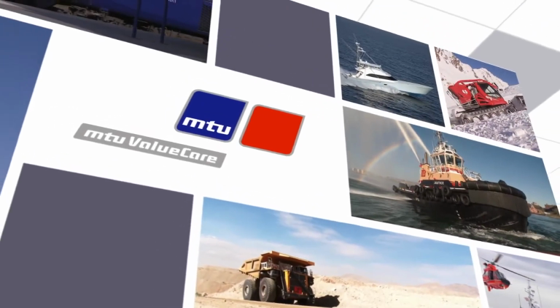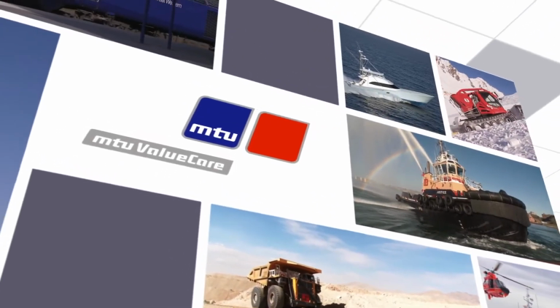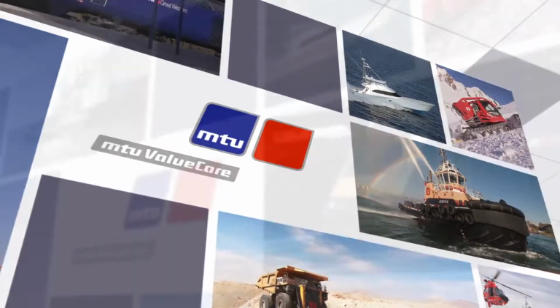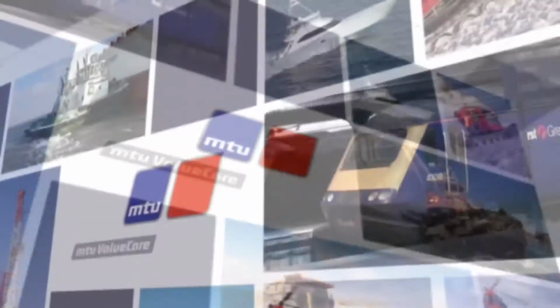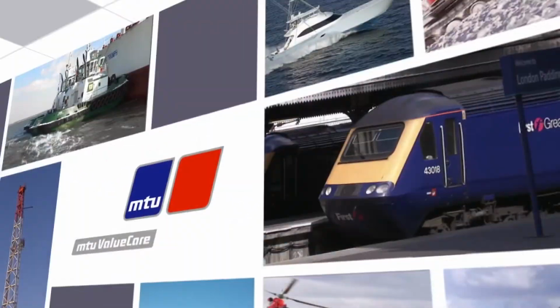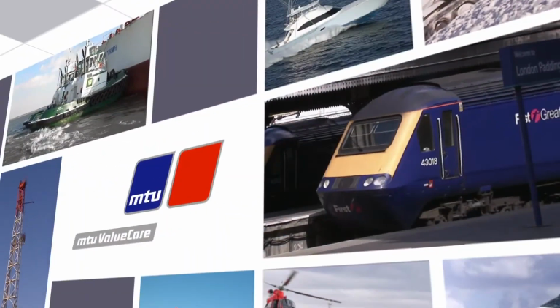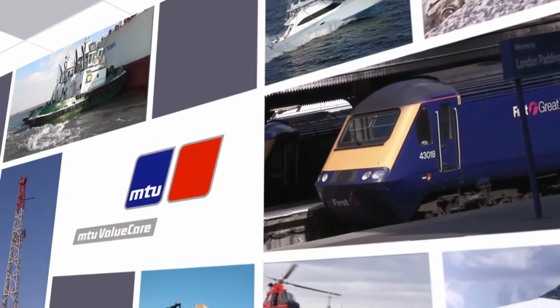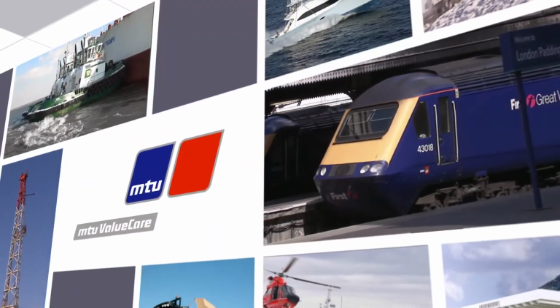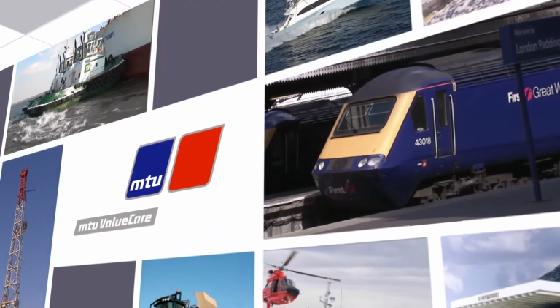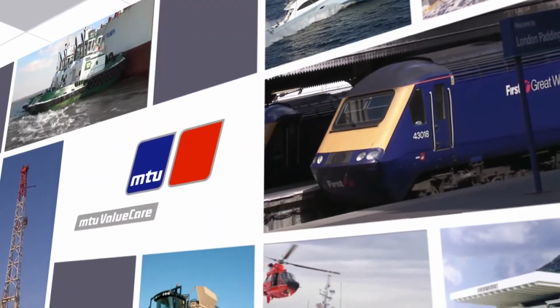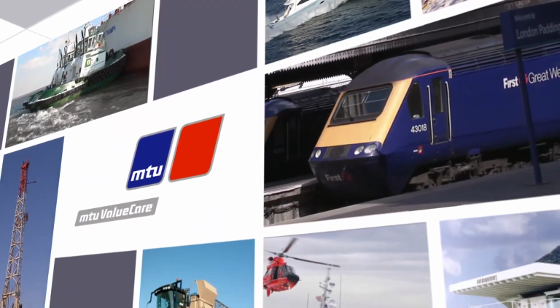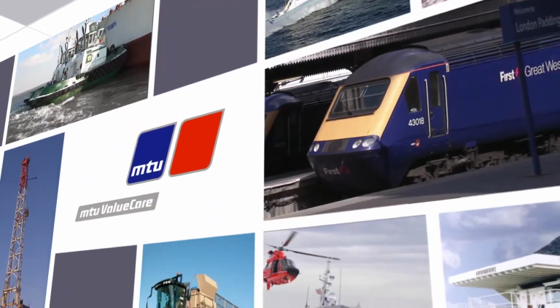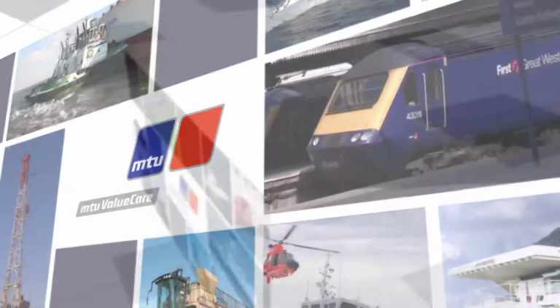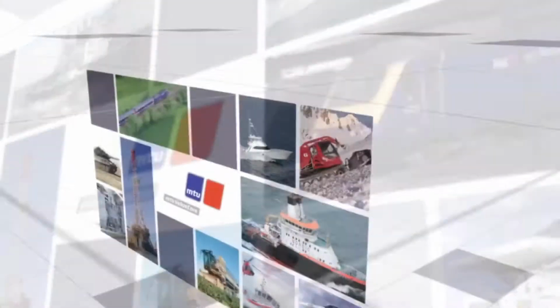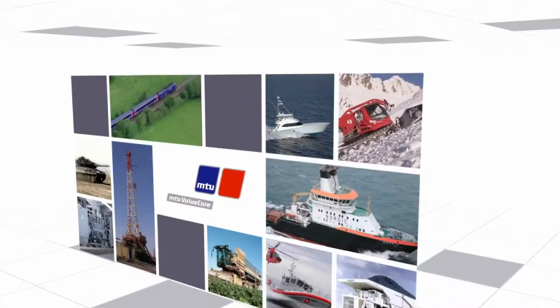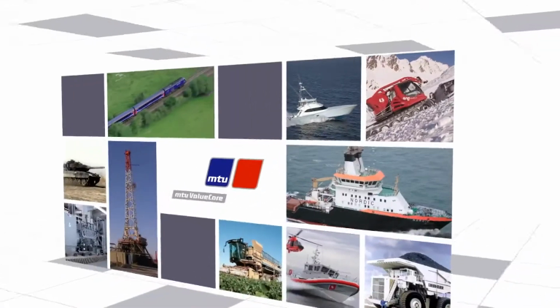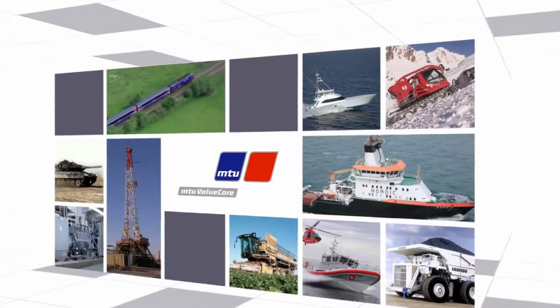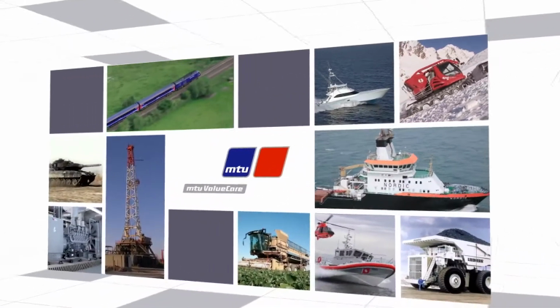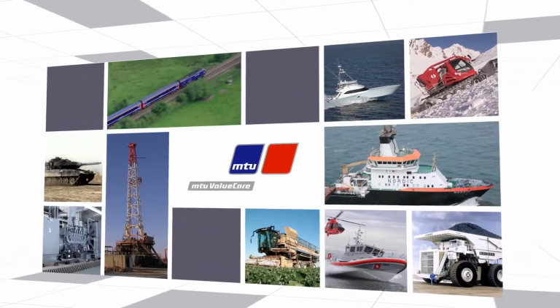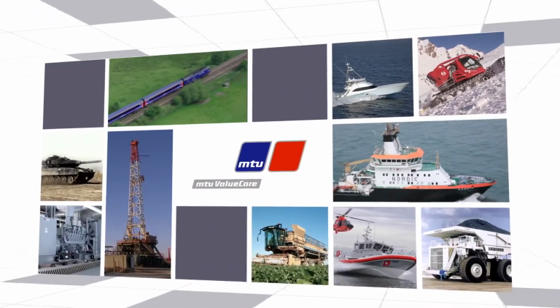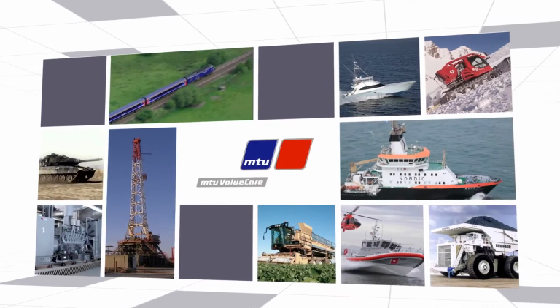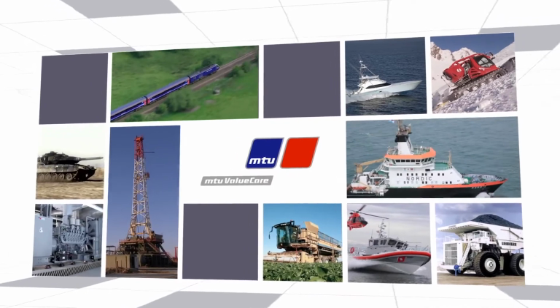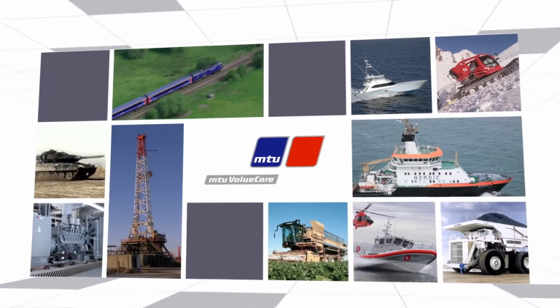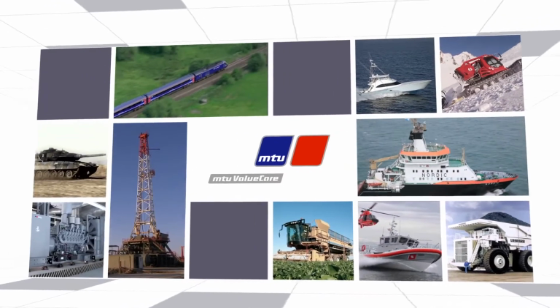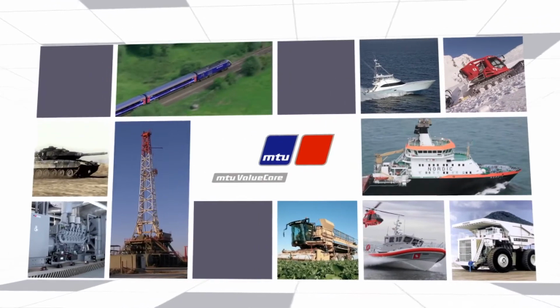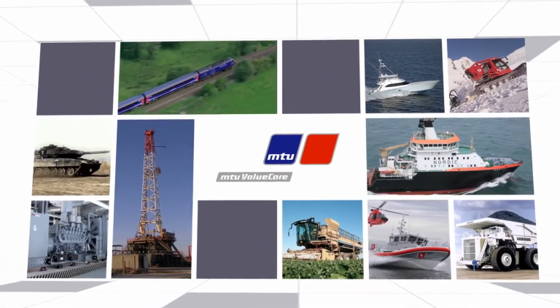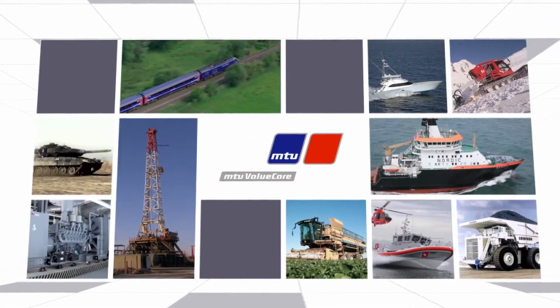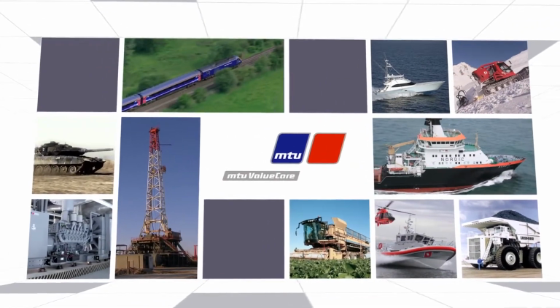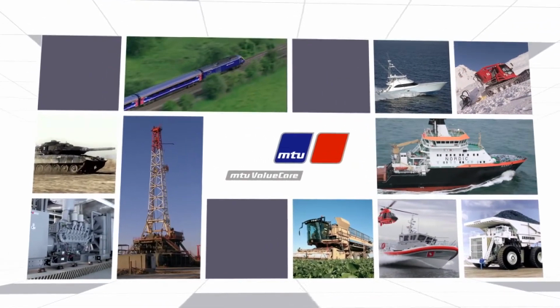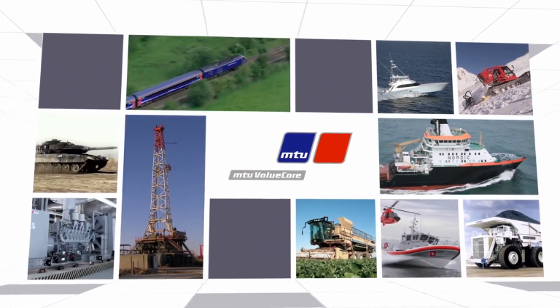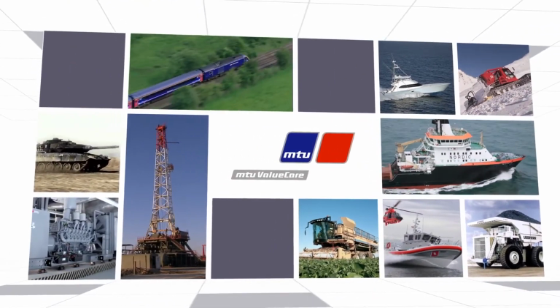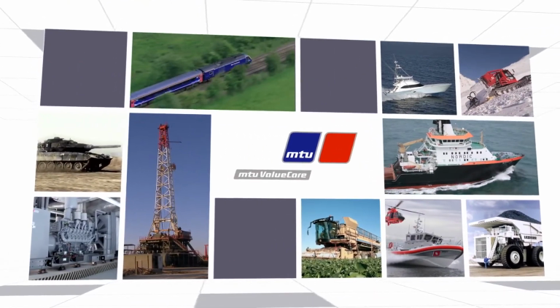MTU Power. No matter your application, our goal is to always help you get the most value from your investment.